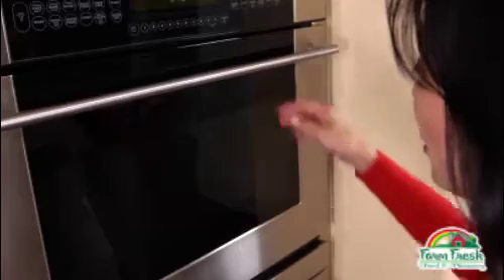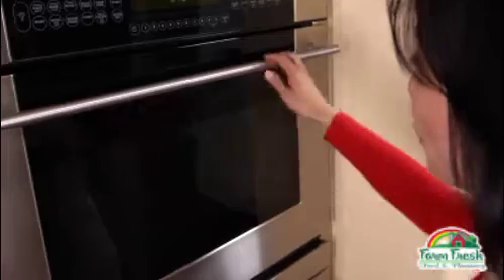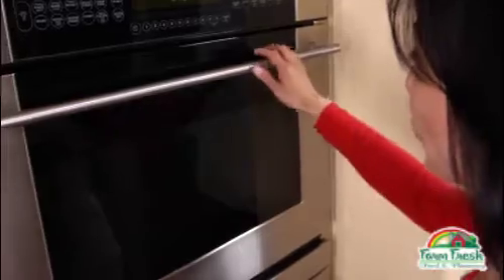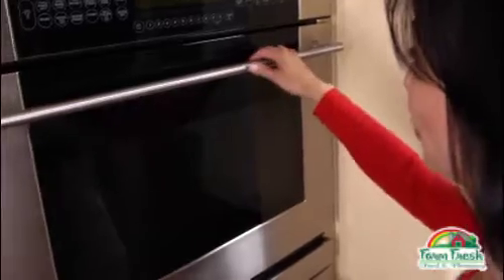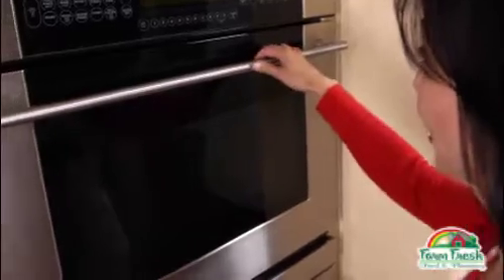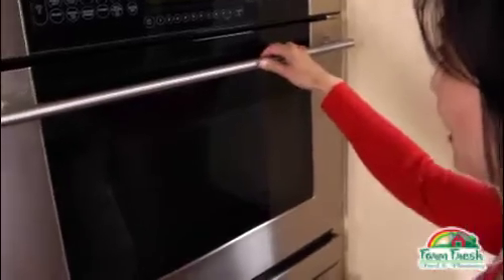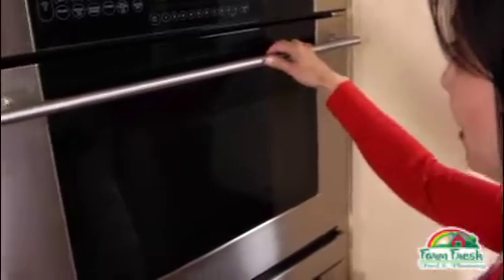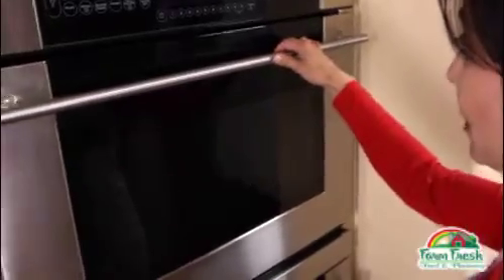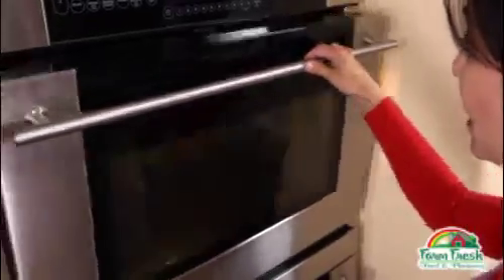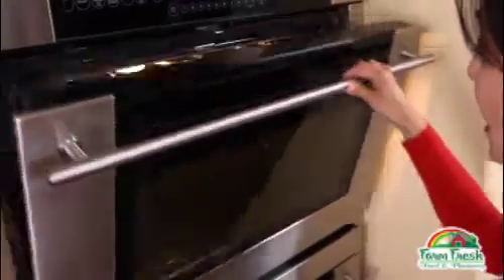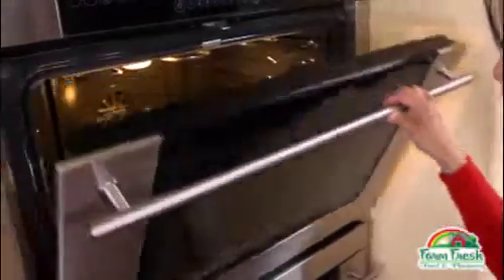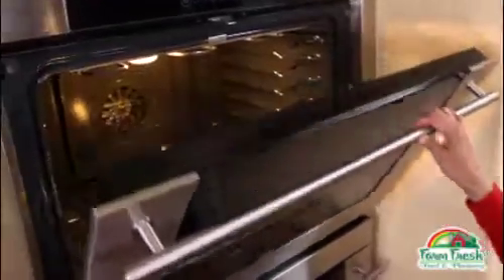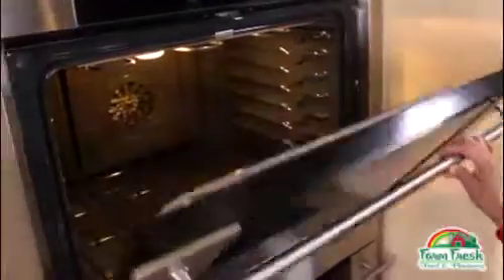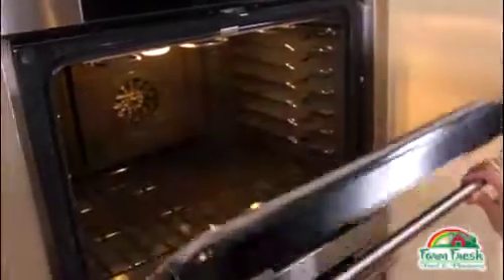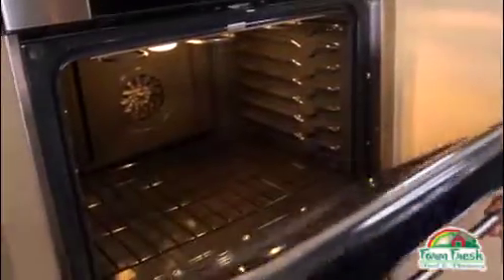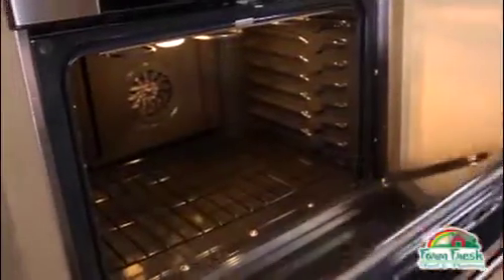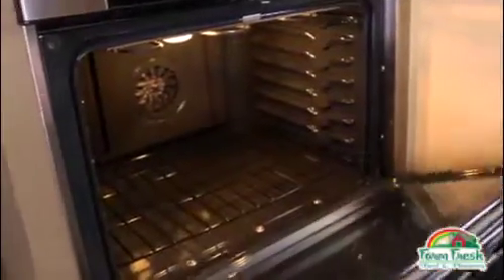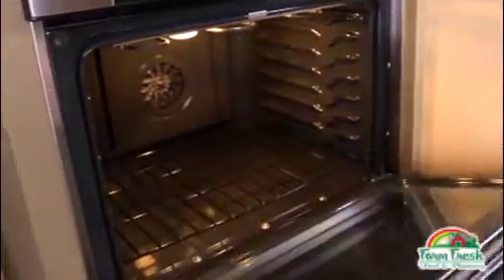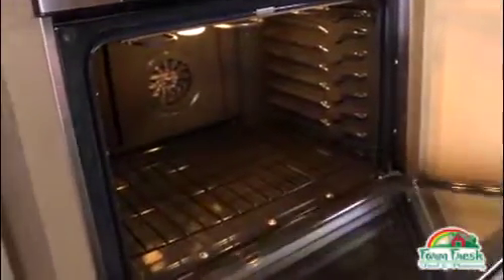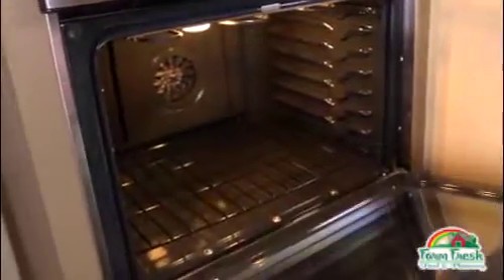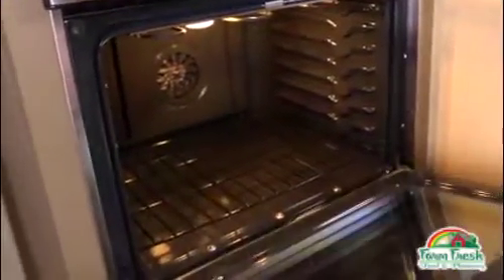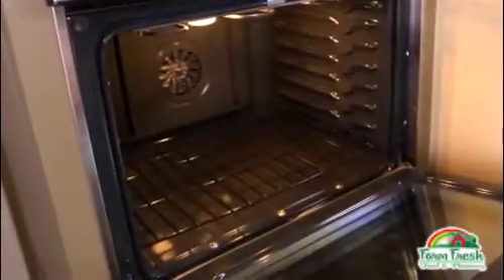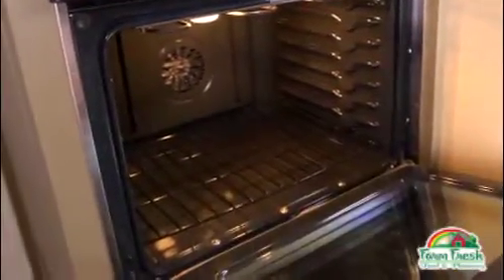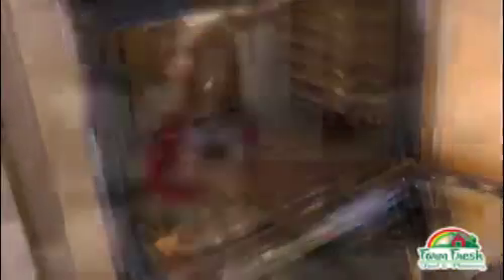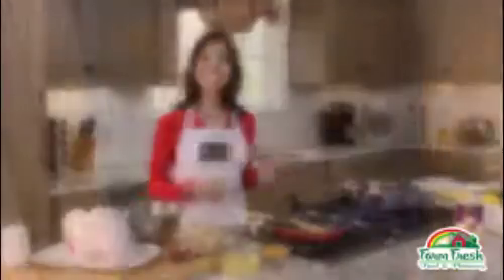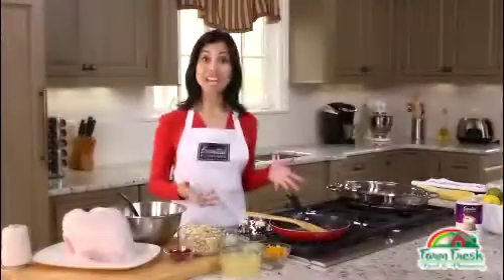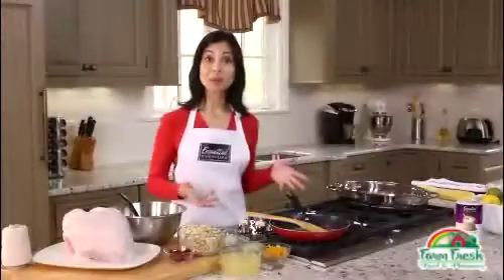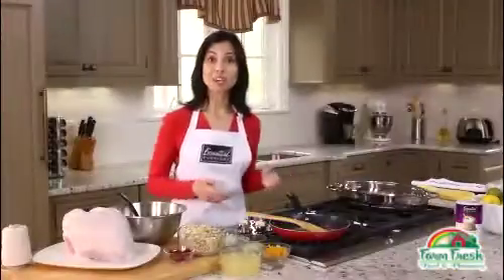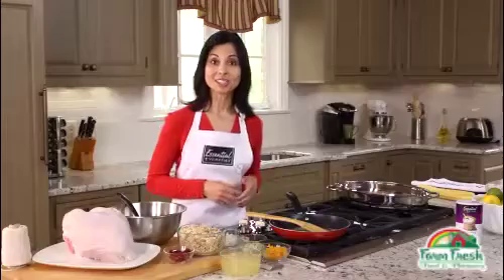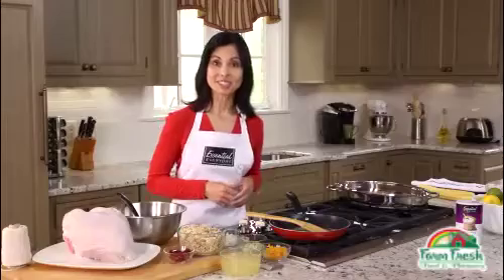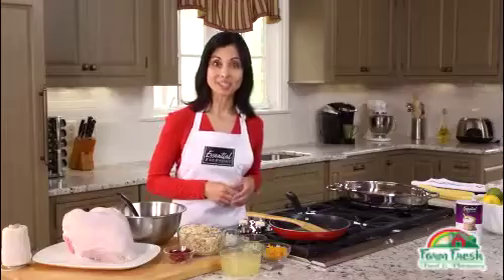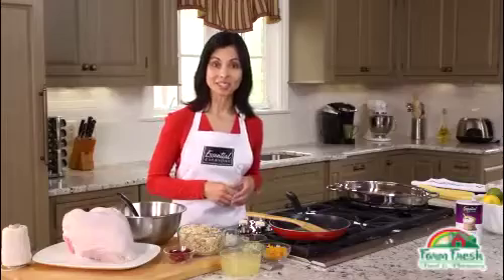Before we preheat the oven, let's put the rack as low as we can make it go. And now we're on to the stuffing.